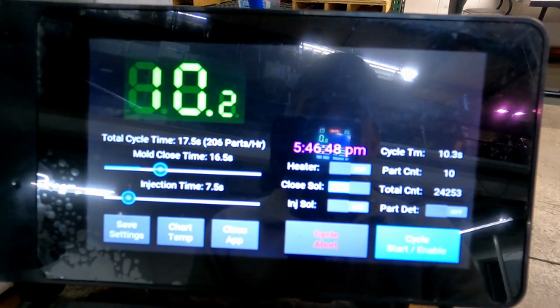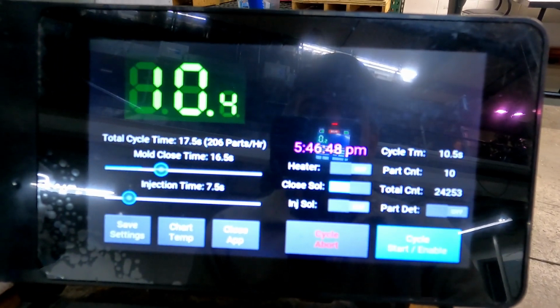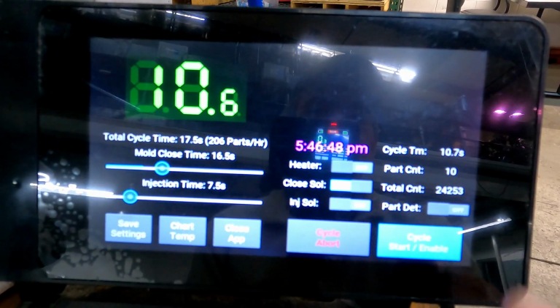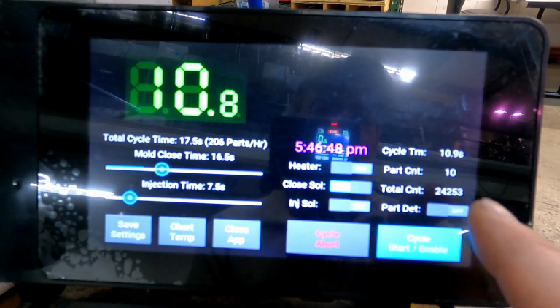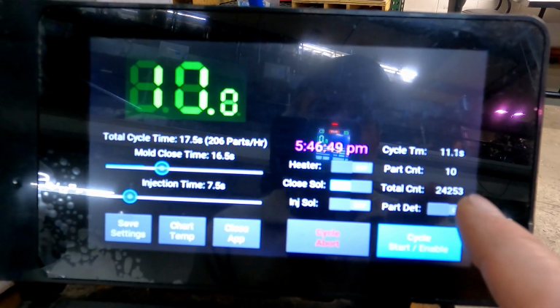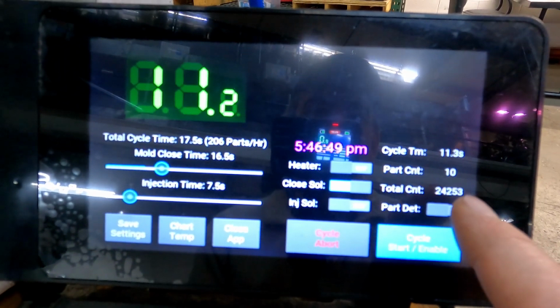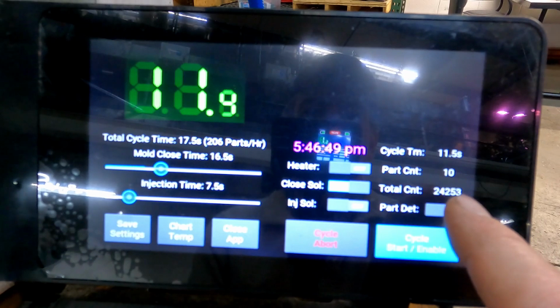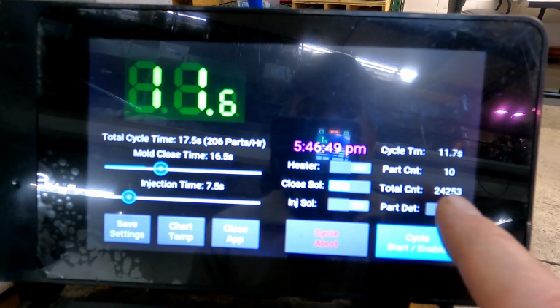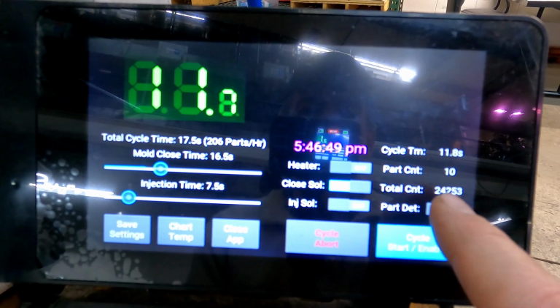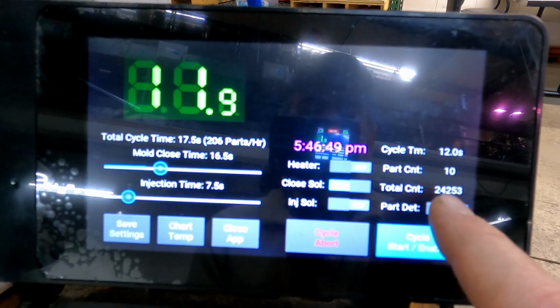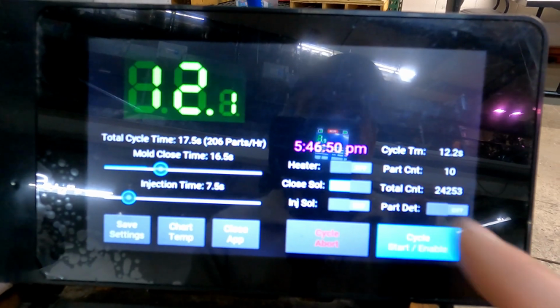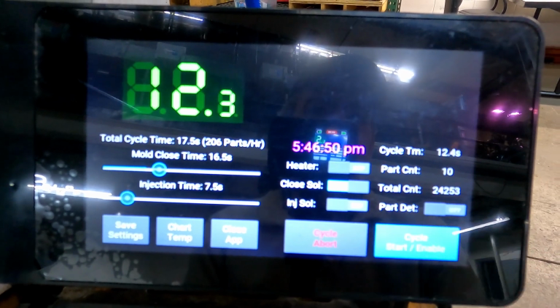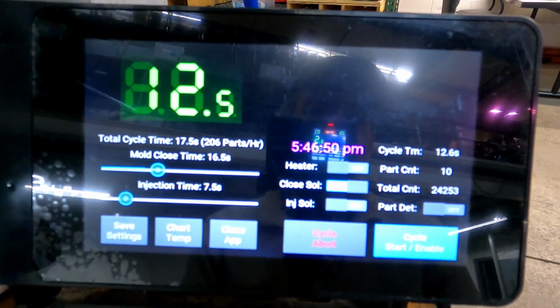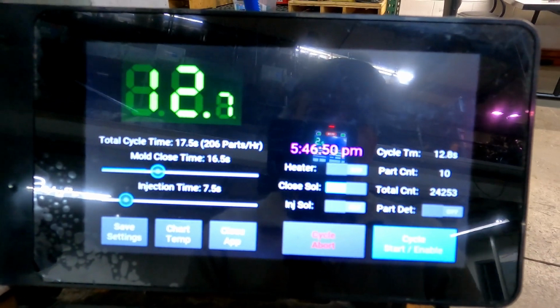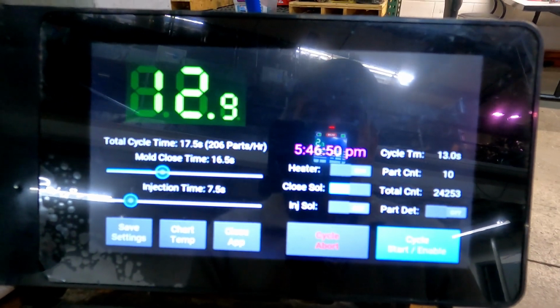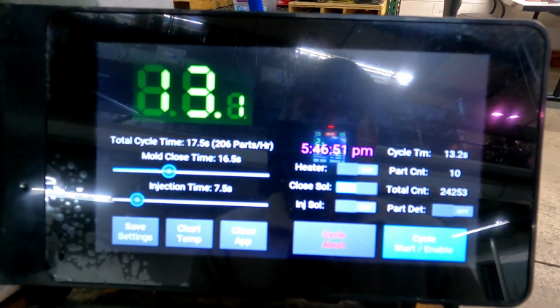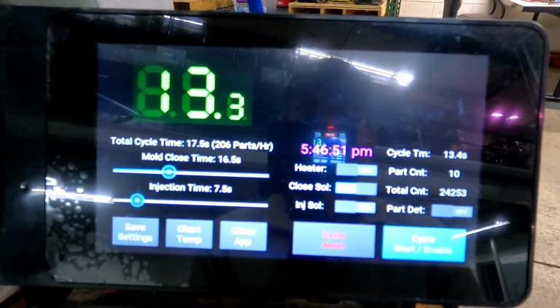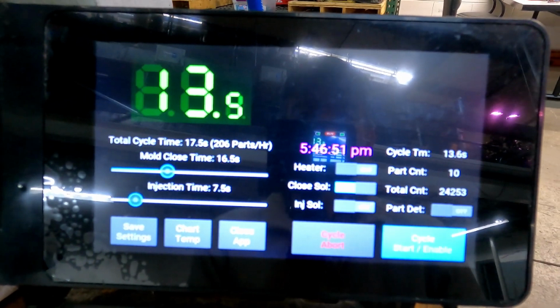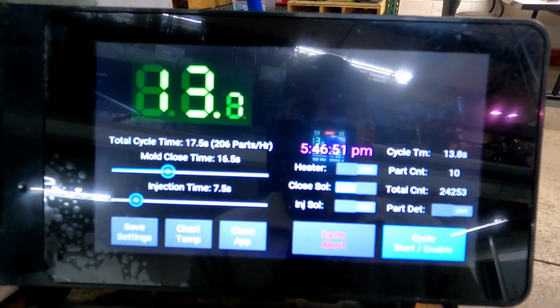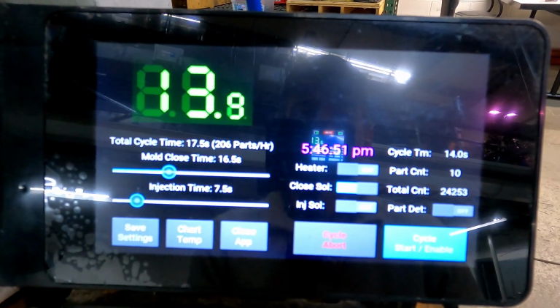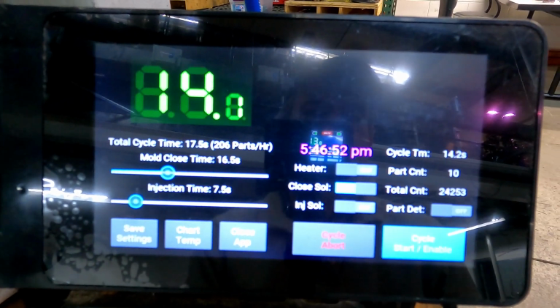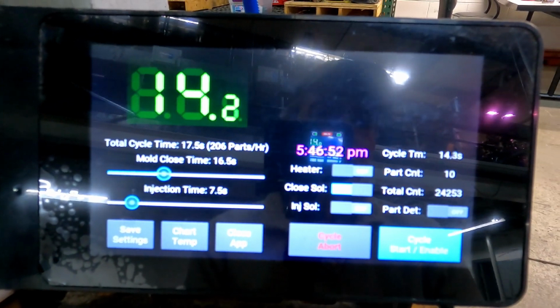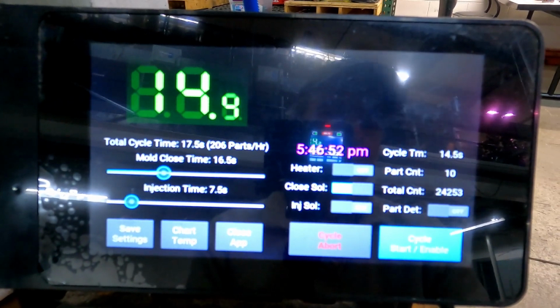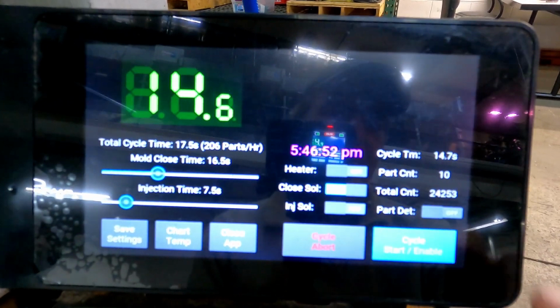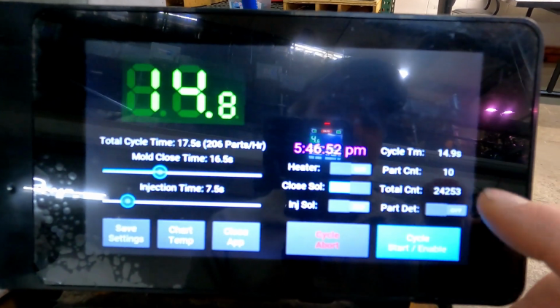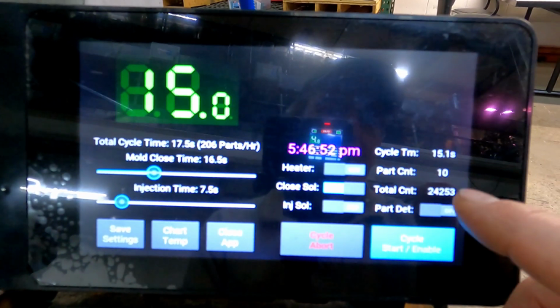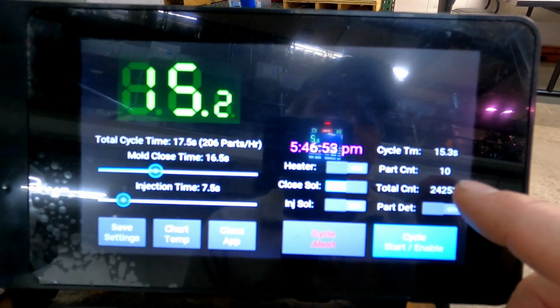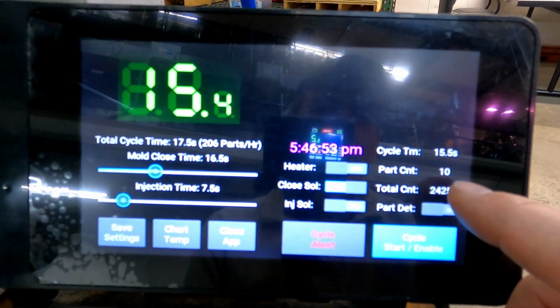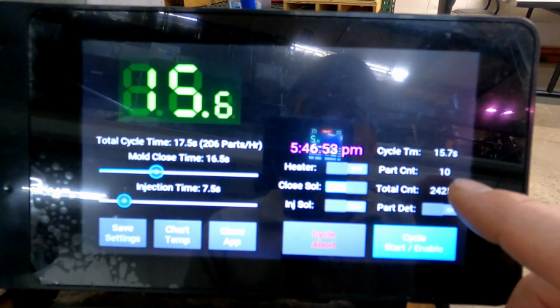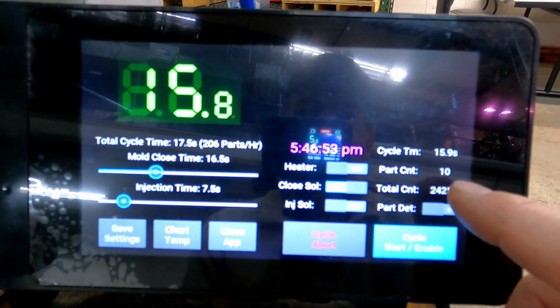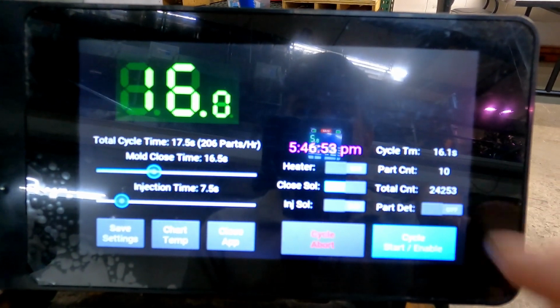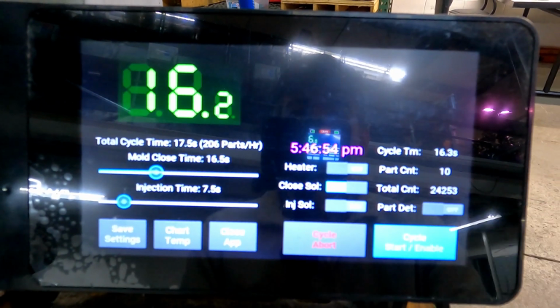It's got kind of an odometer down here. It tells you how many parts you've made in total and how many parts today.